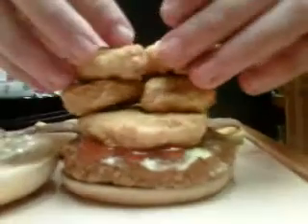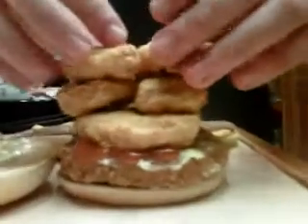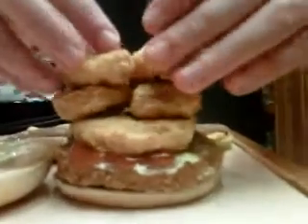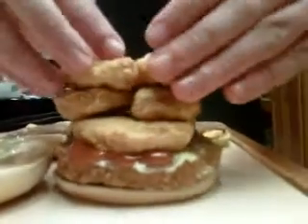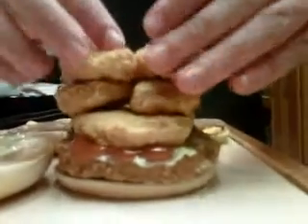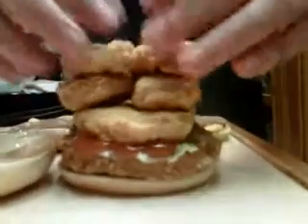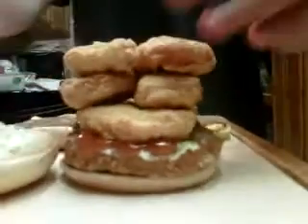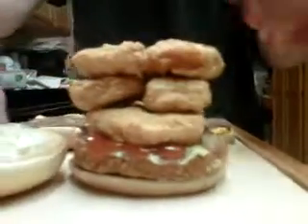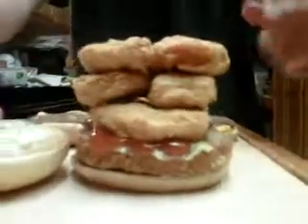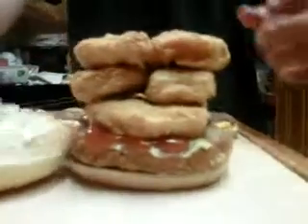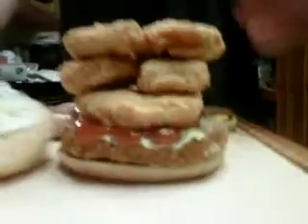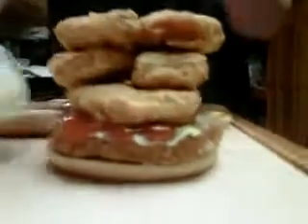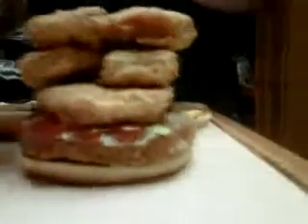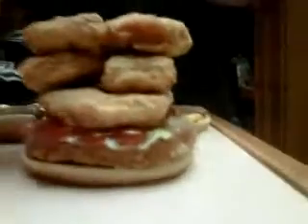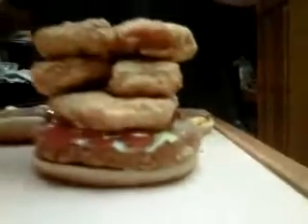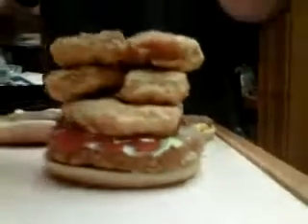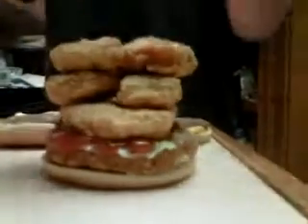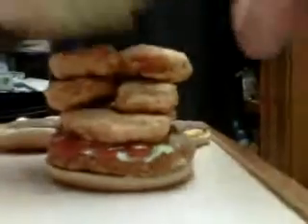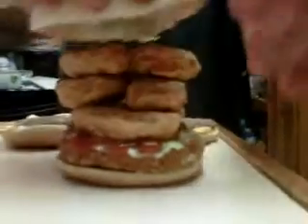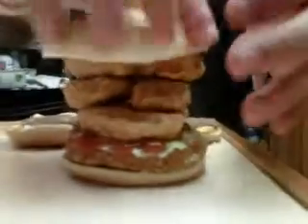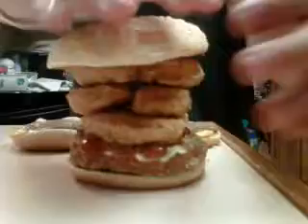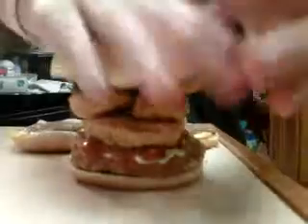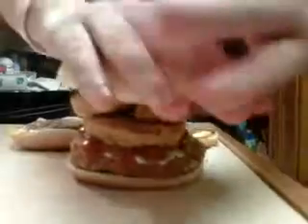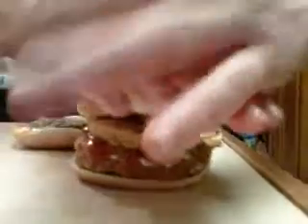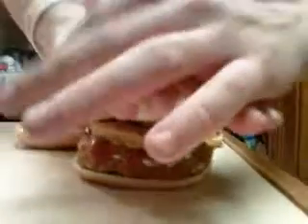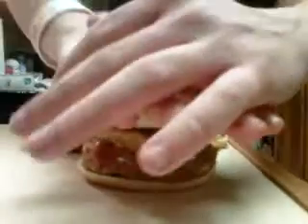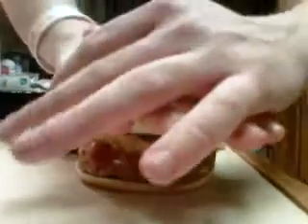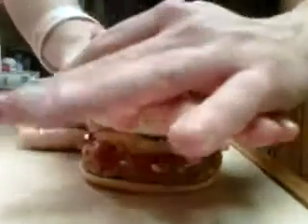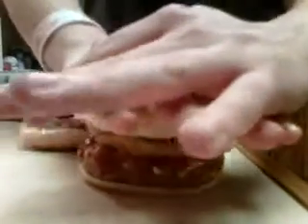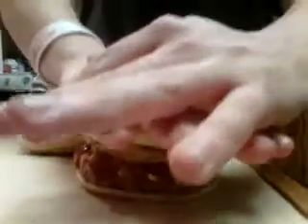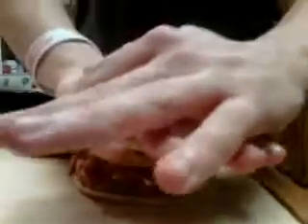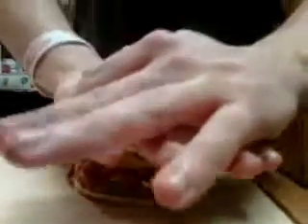Oh, that's a big motherfucker. You put them on the bun. Try to squish it down.